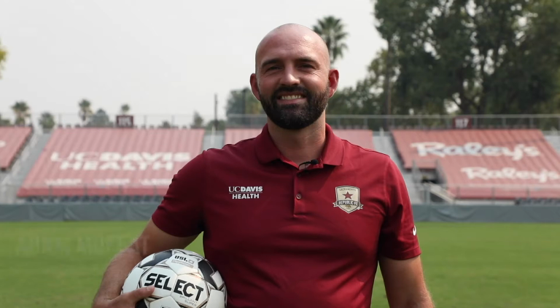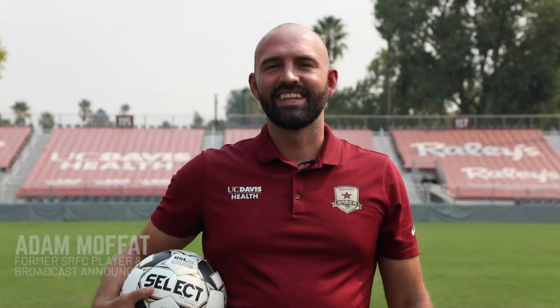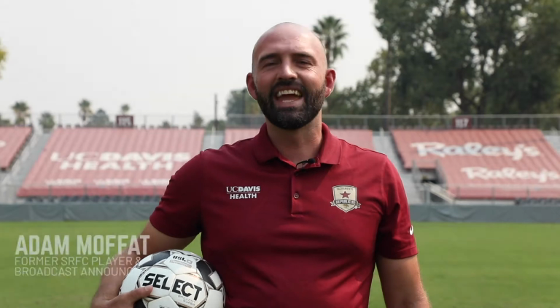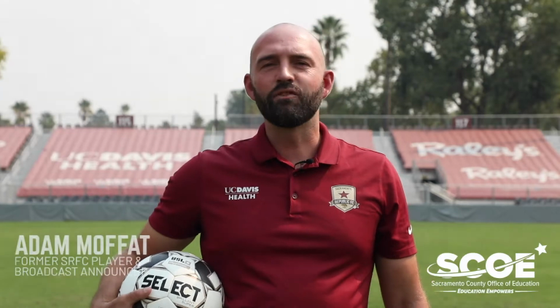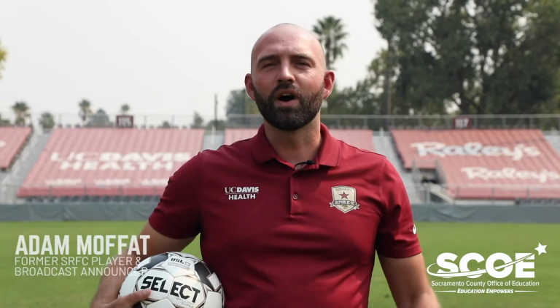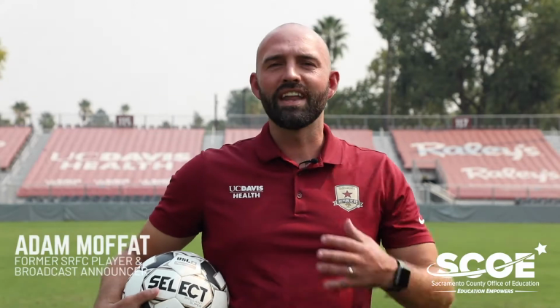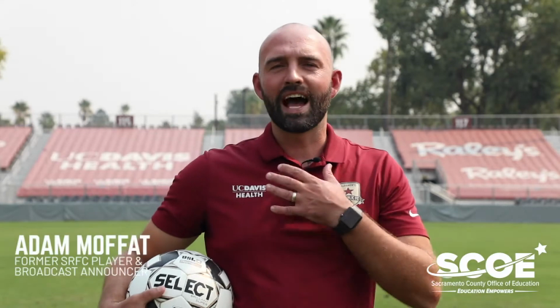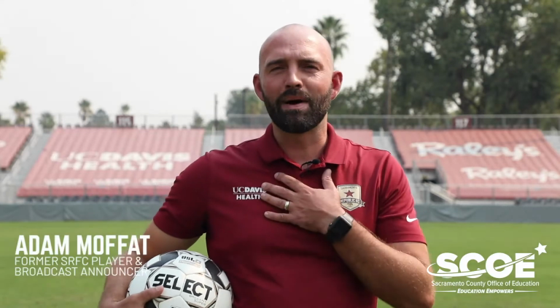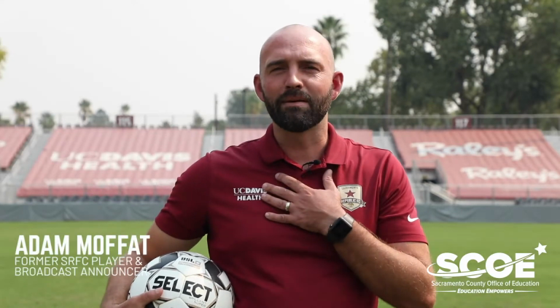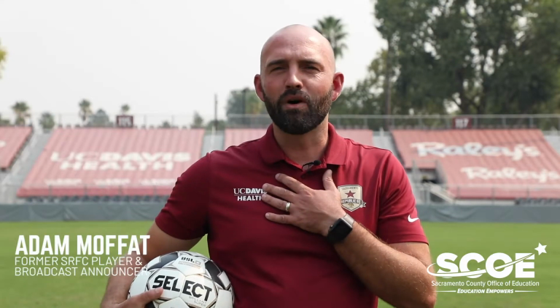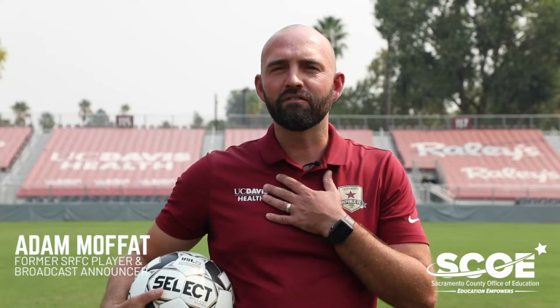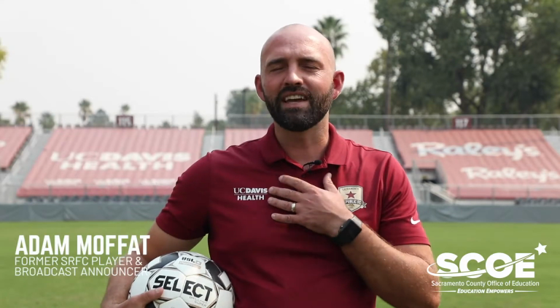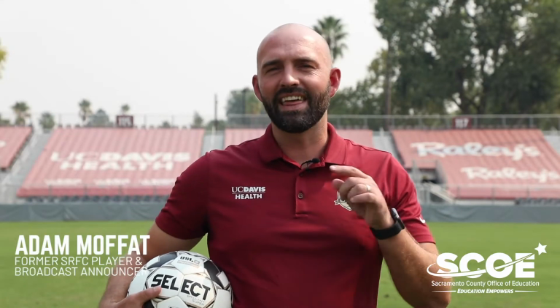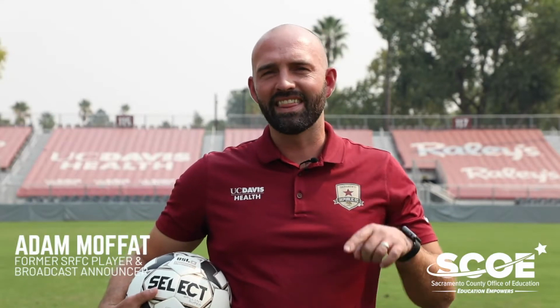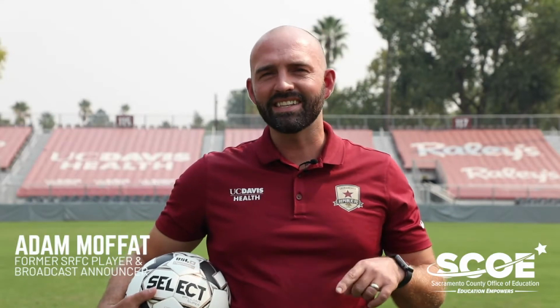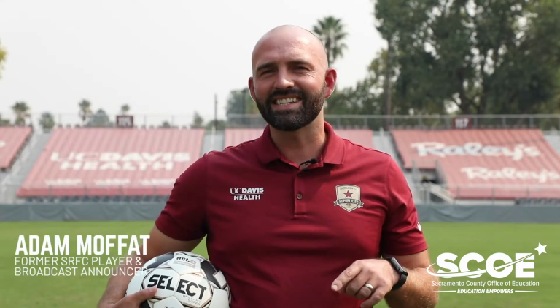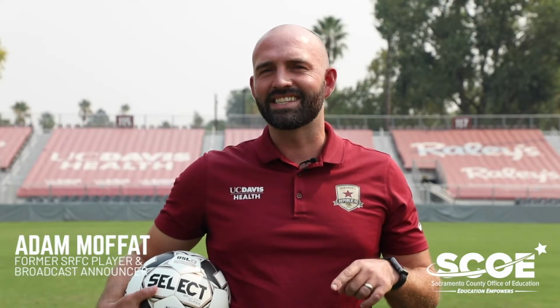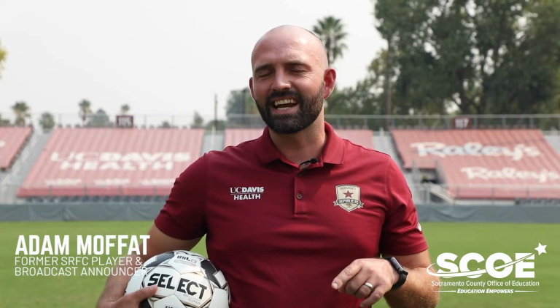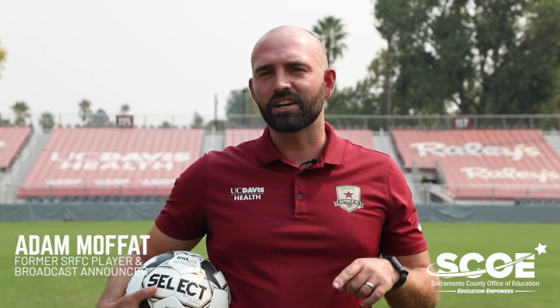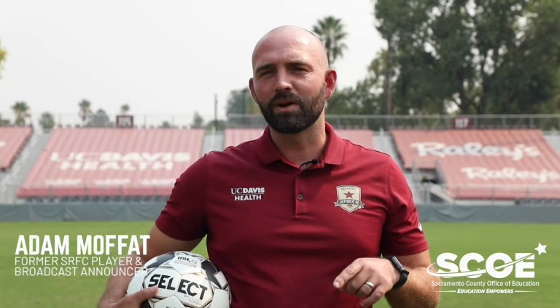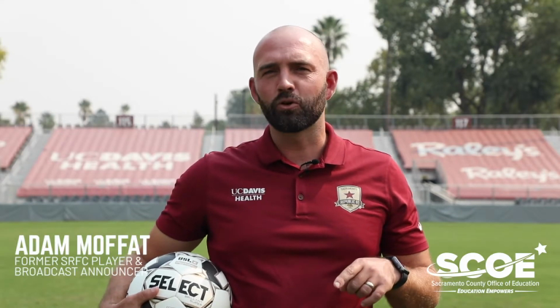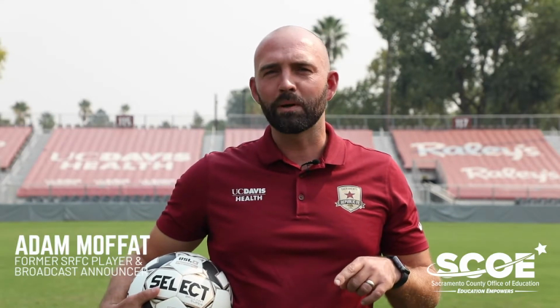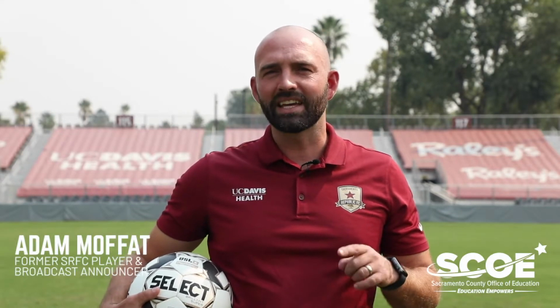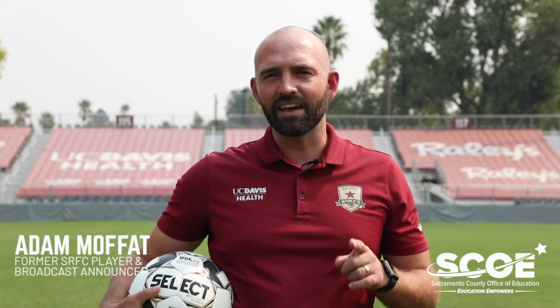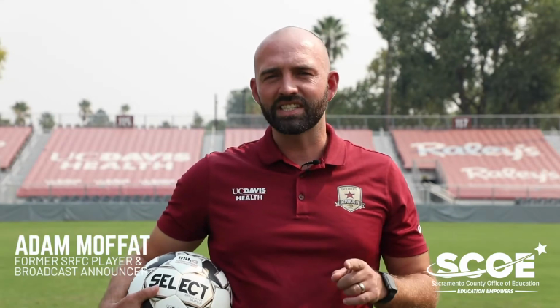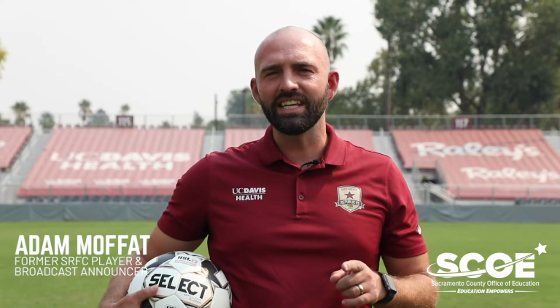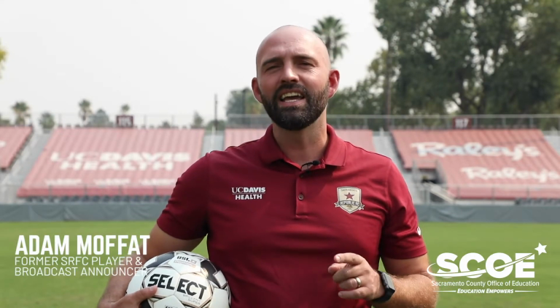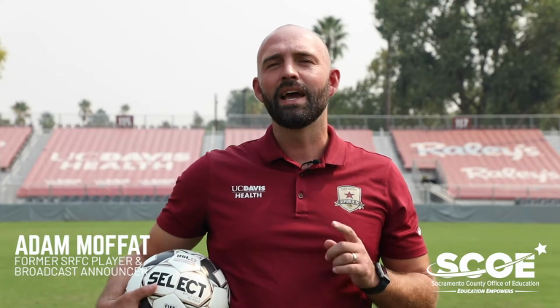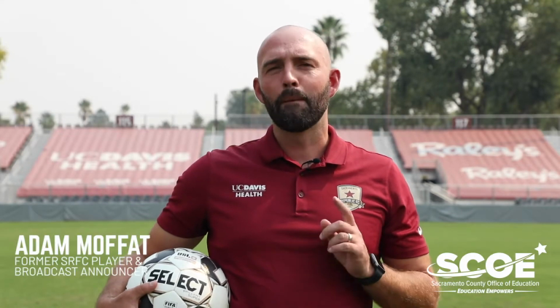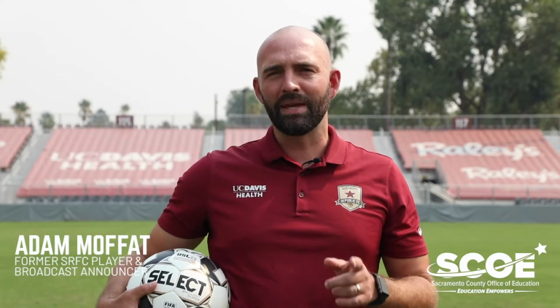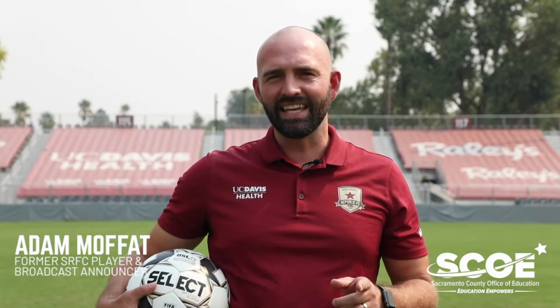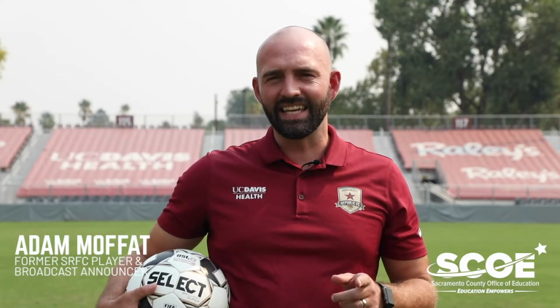Hey everyone, I'm Adam Moffat and this is Sacramento Republic FC PE.